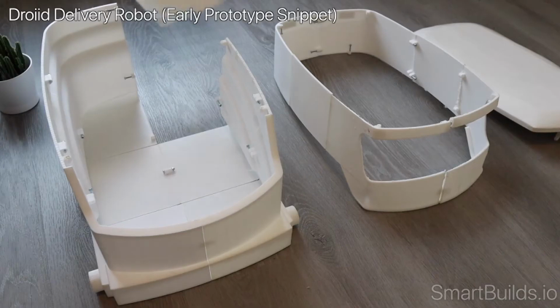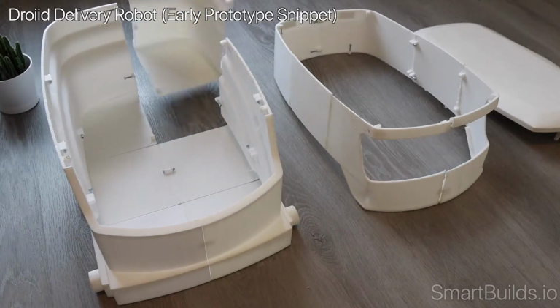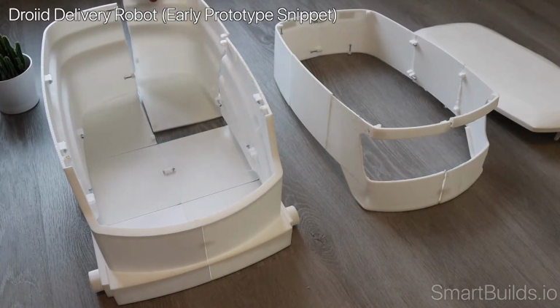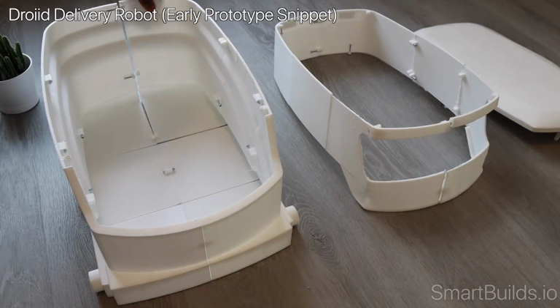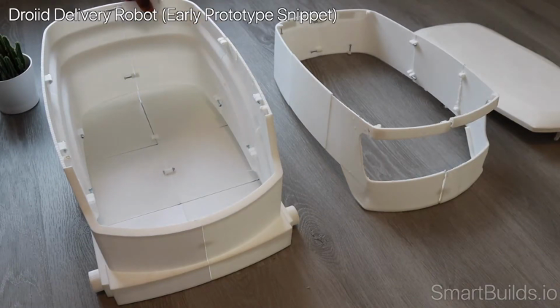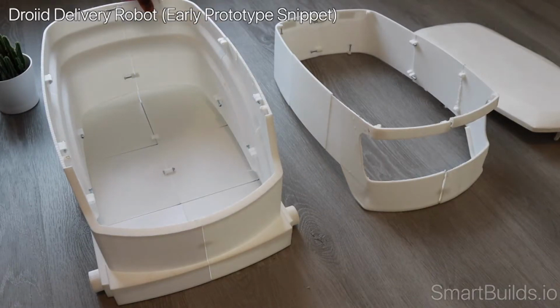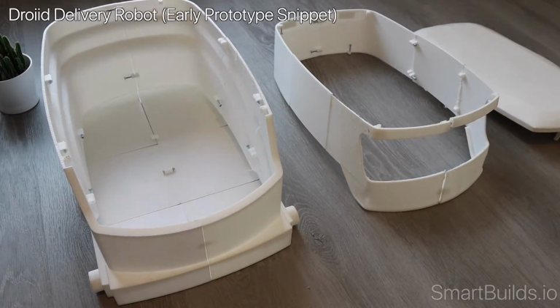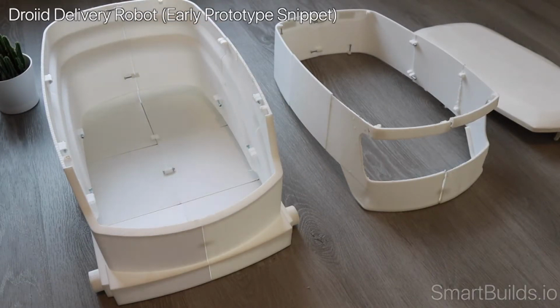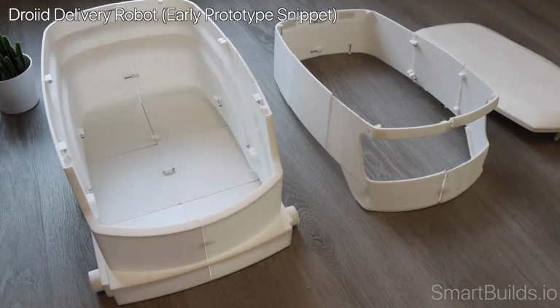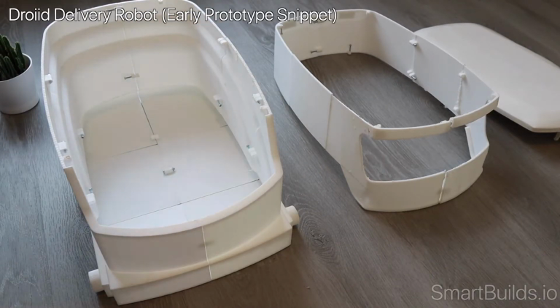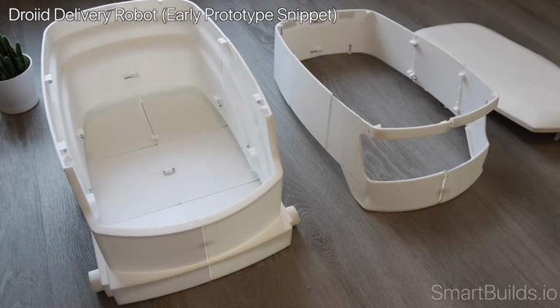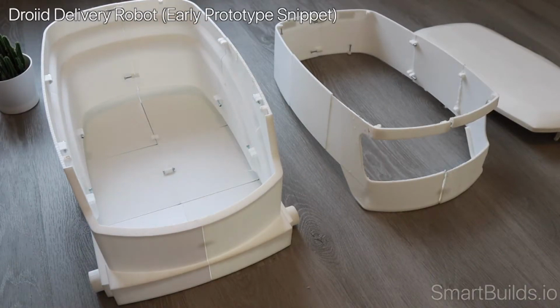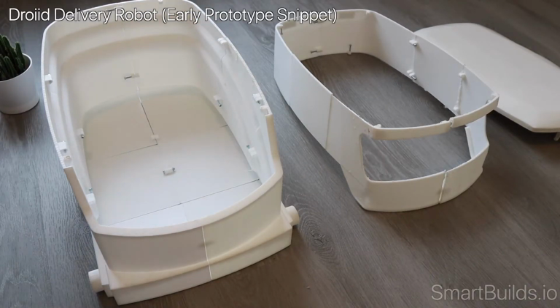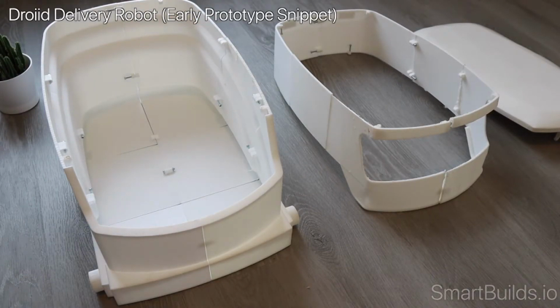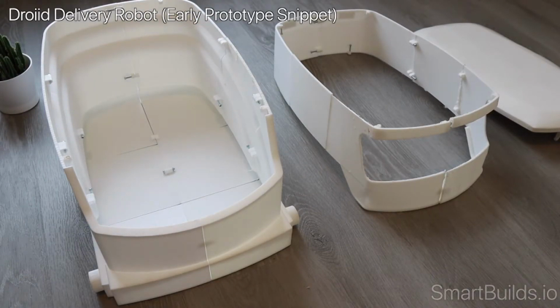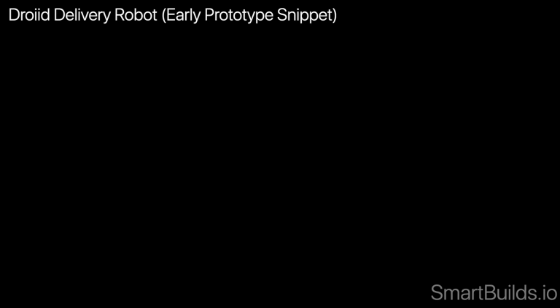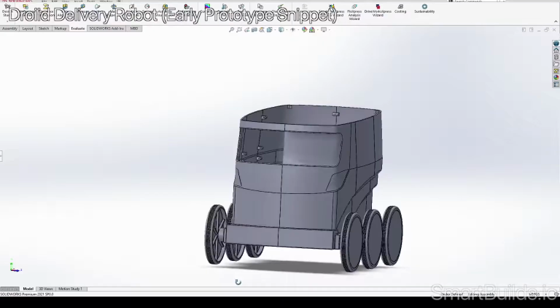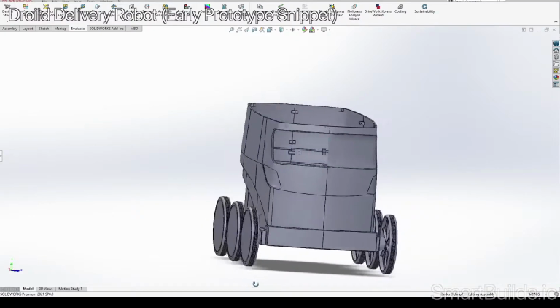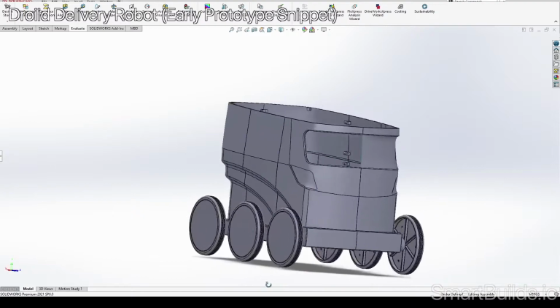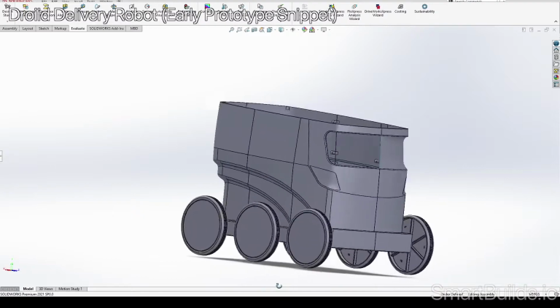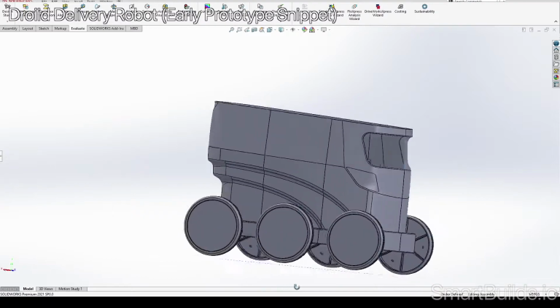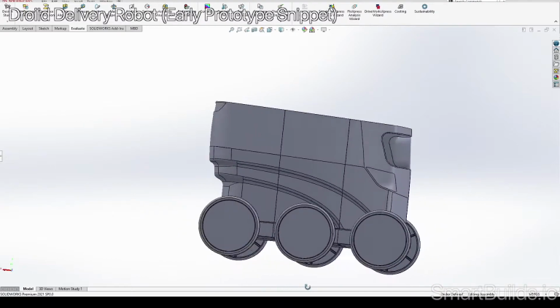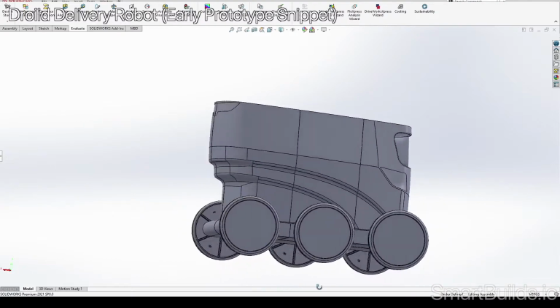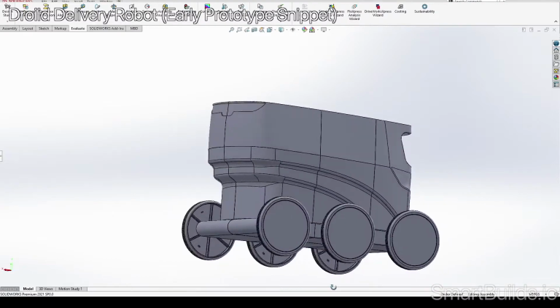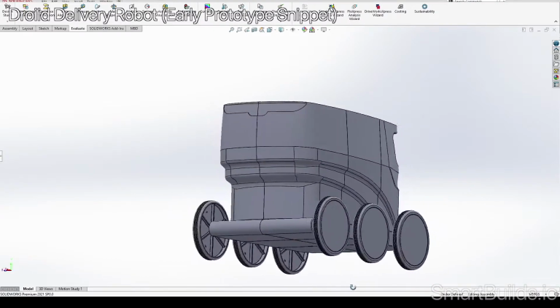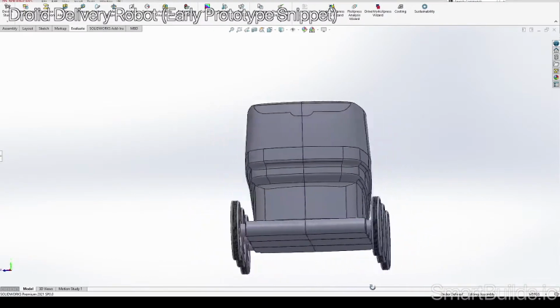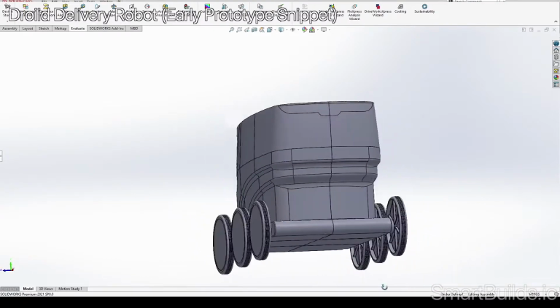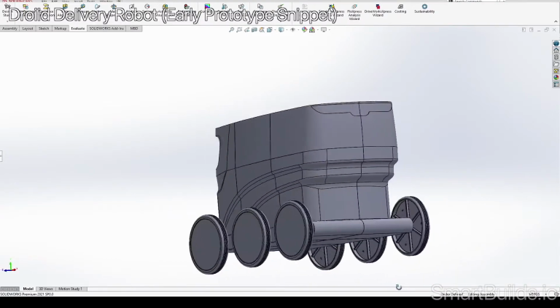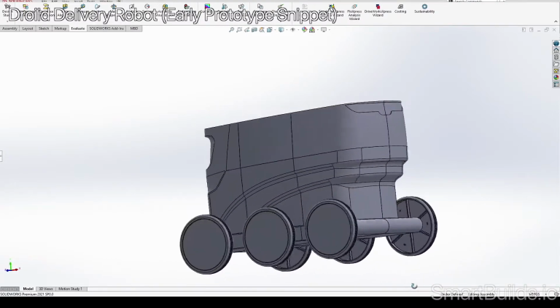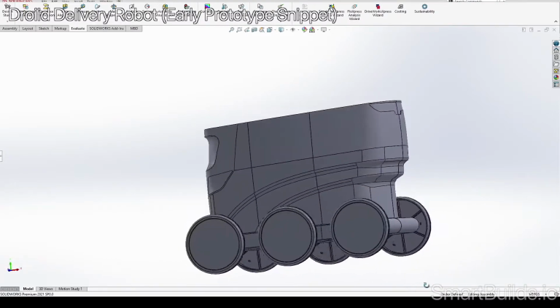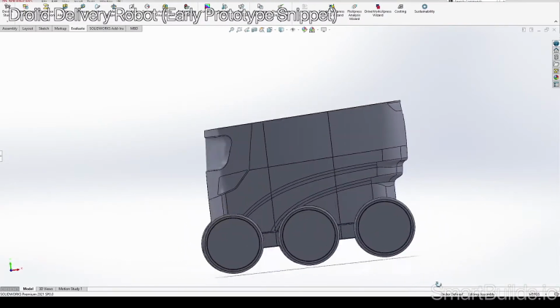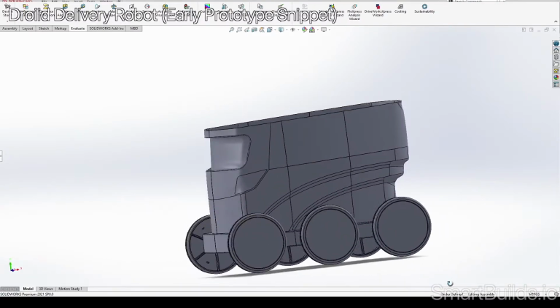But the building process and all will be for the other videos. For now, this is a small little intro.